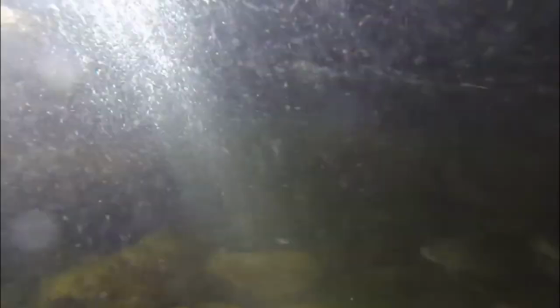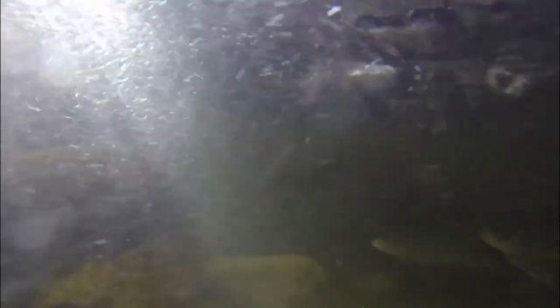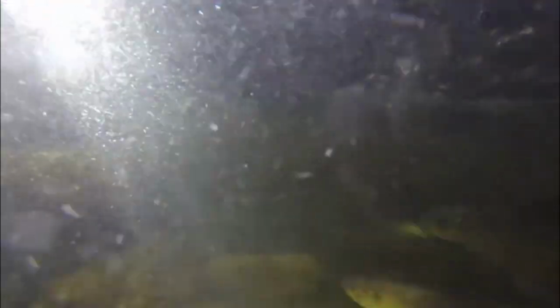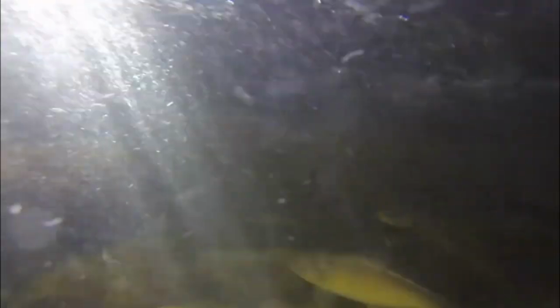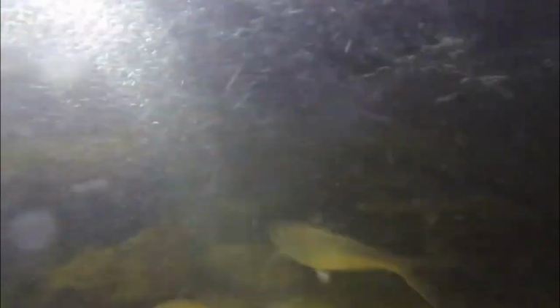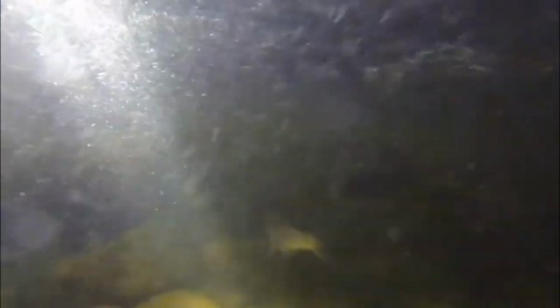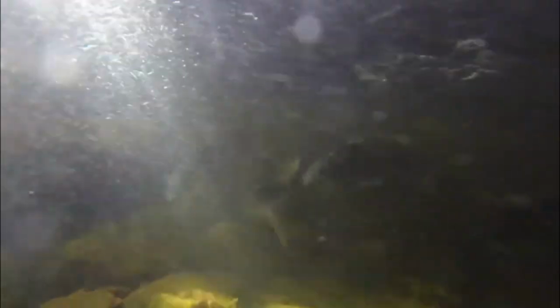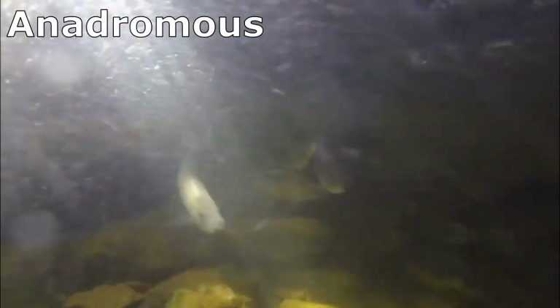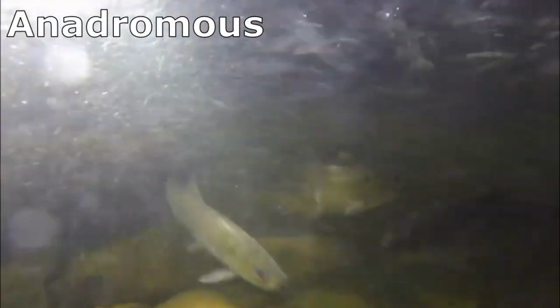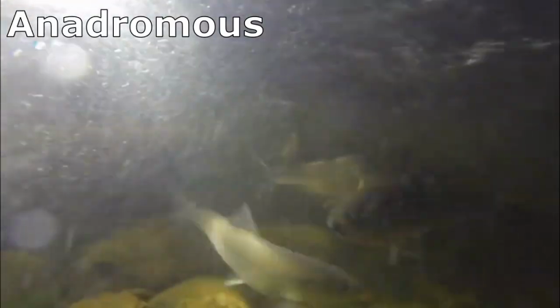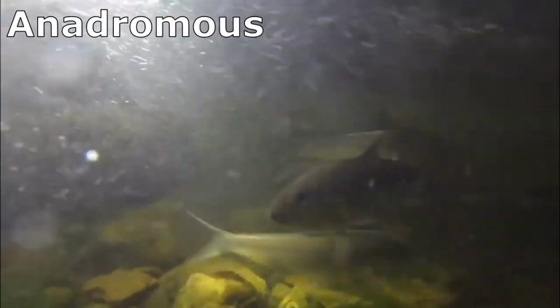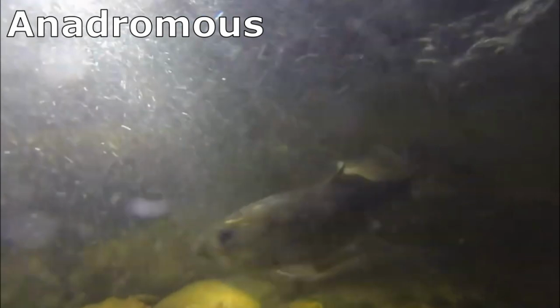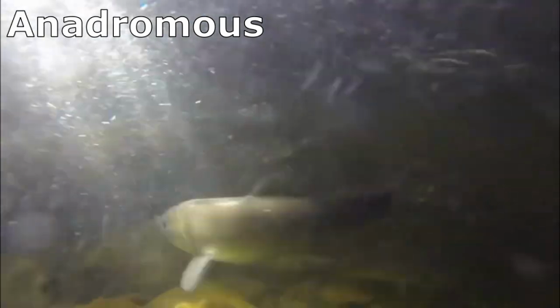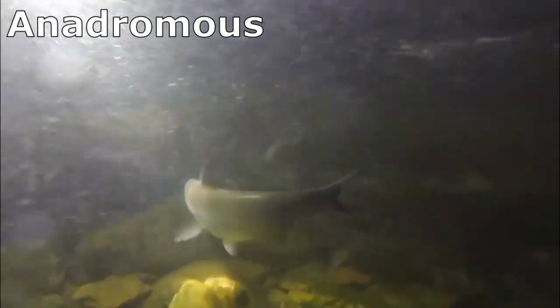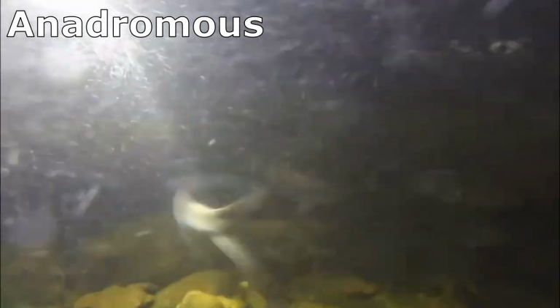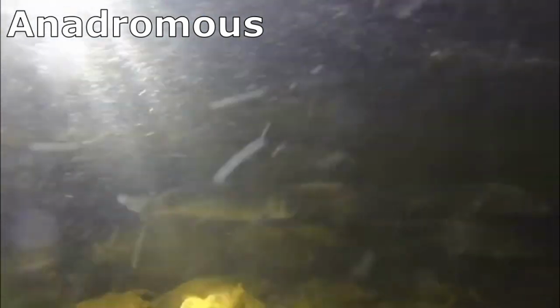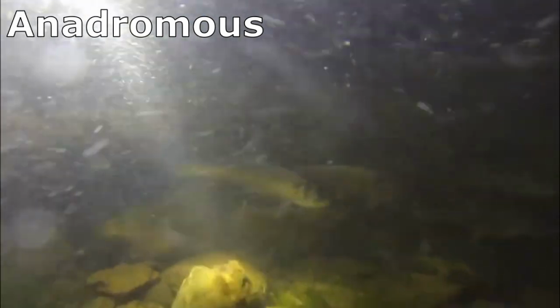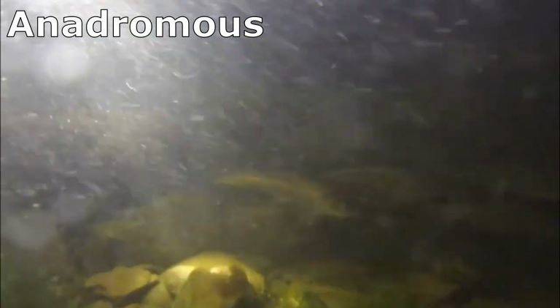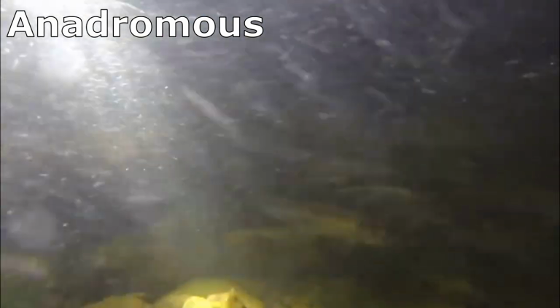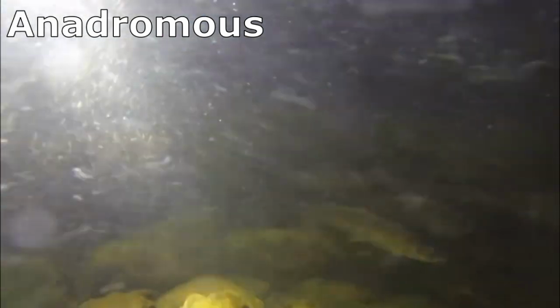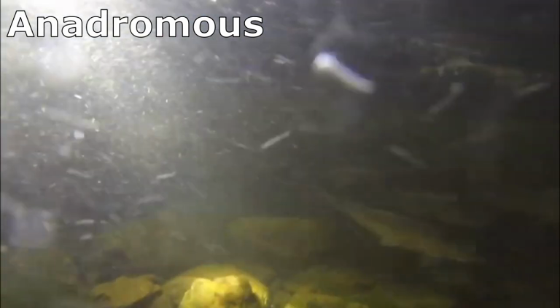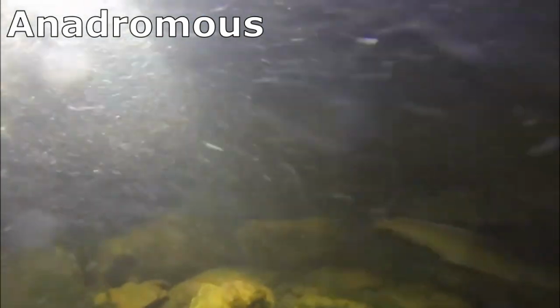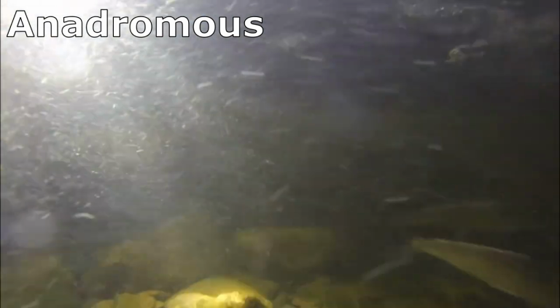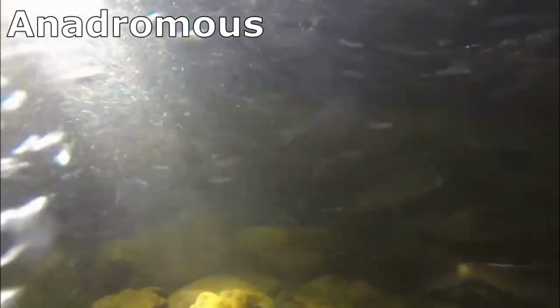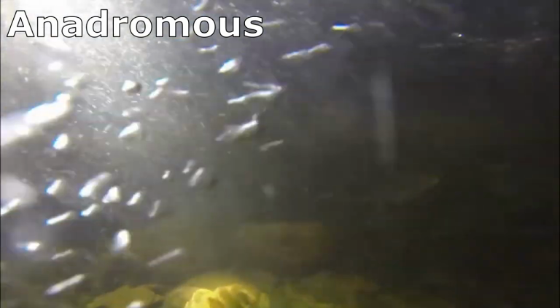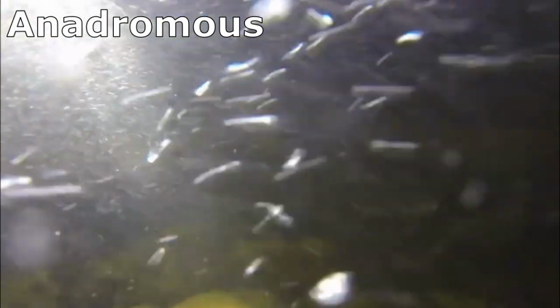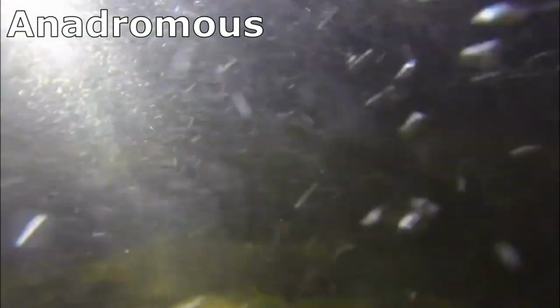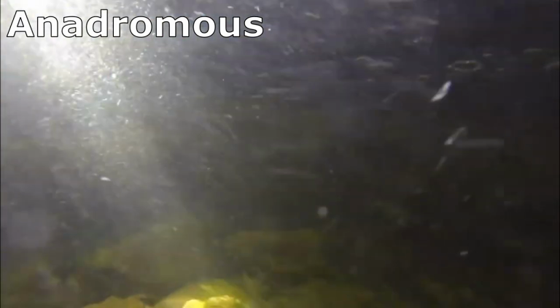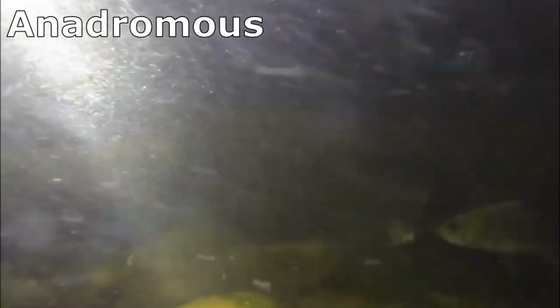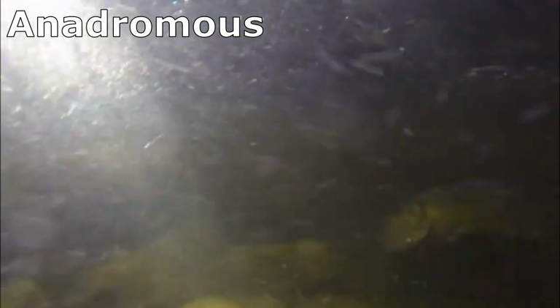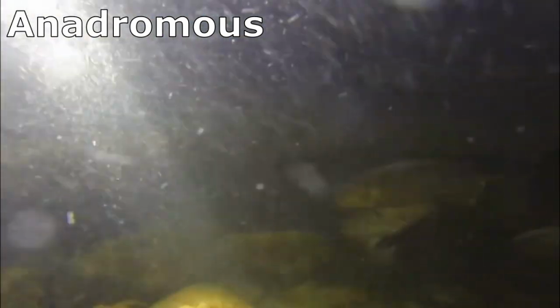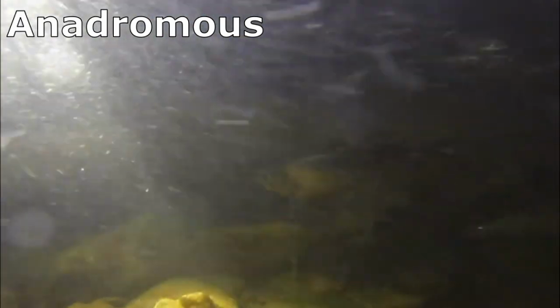Many alewives are anadromous, meaning that they migrate between freshwater and saltwater to complete their life cycle.